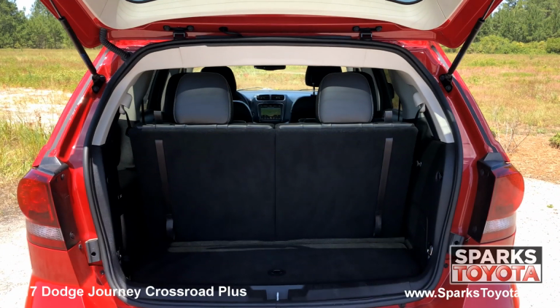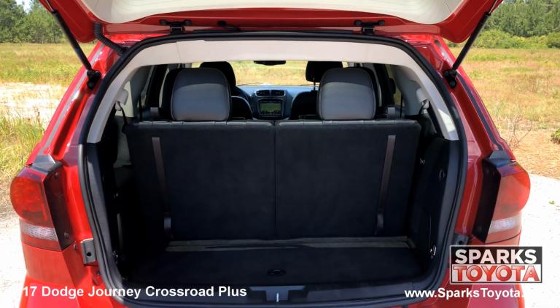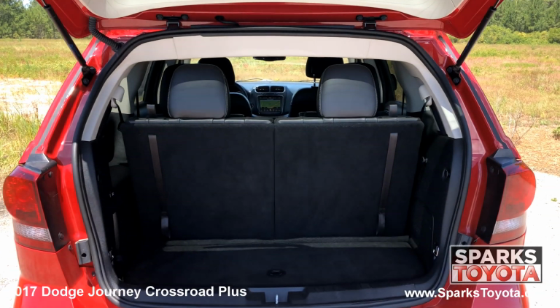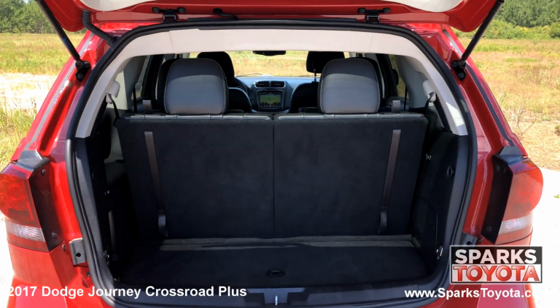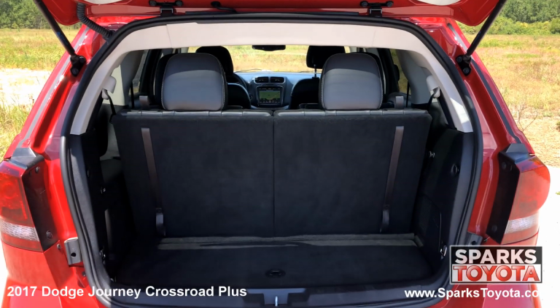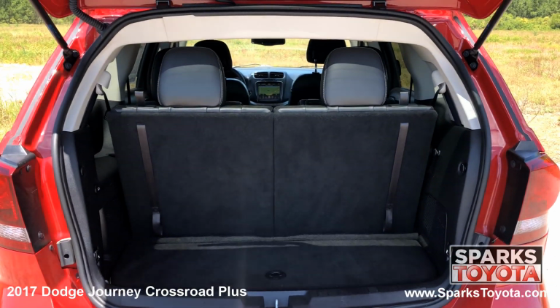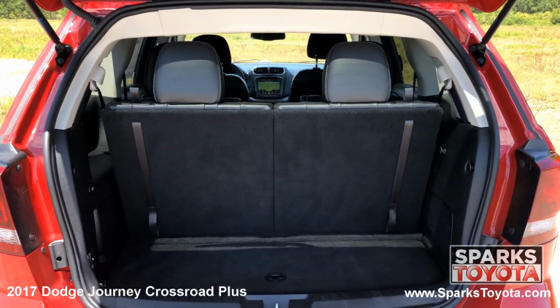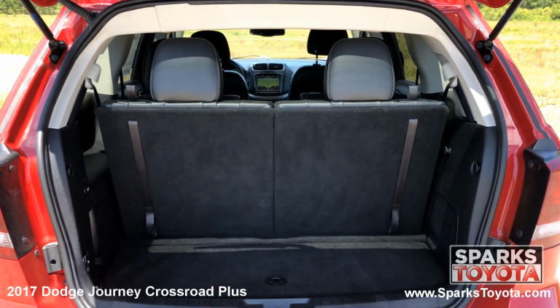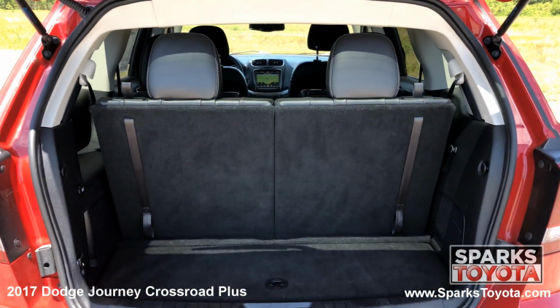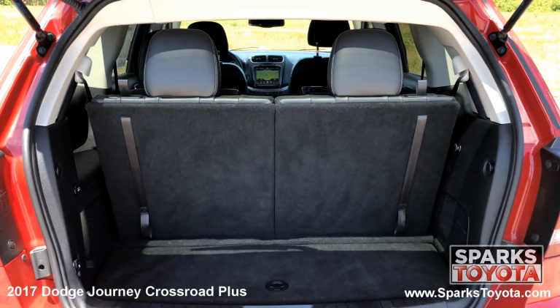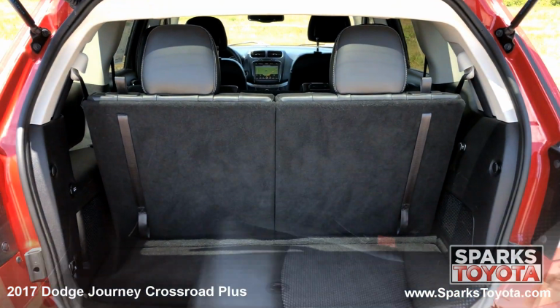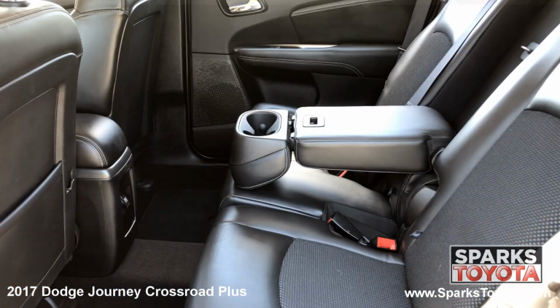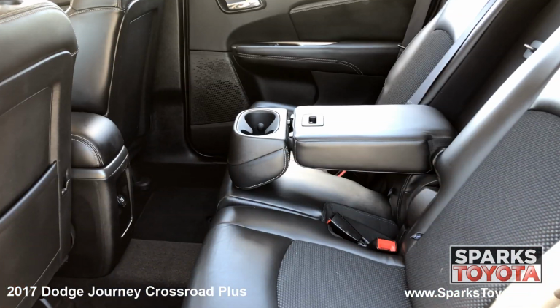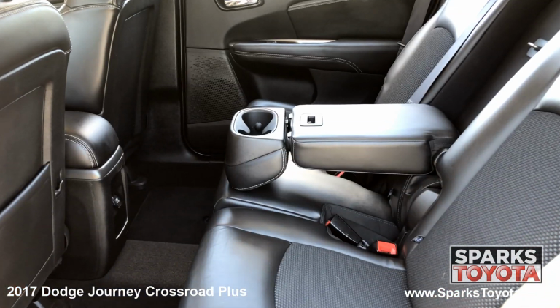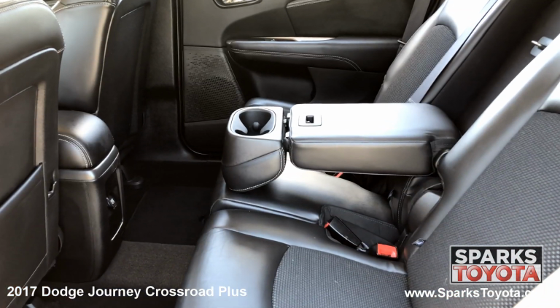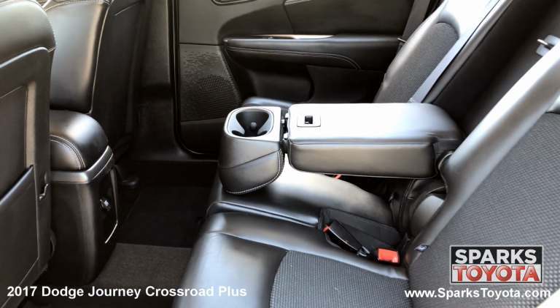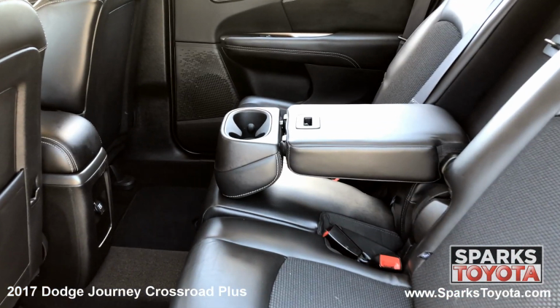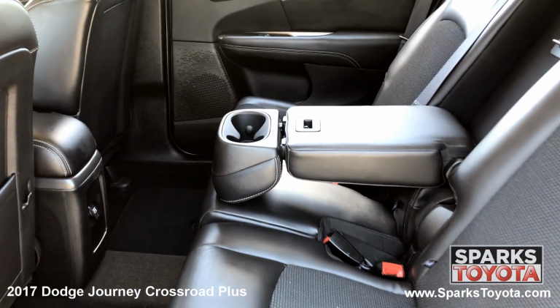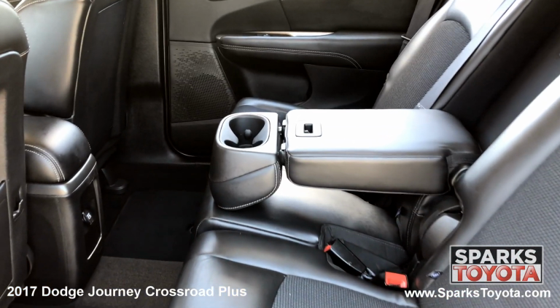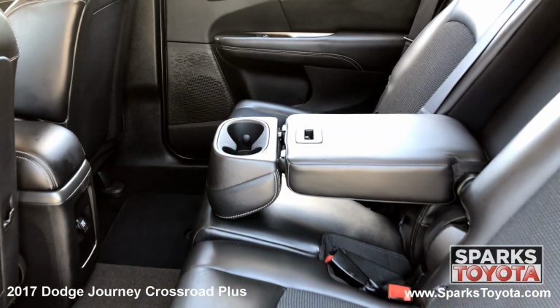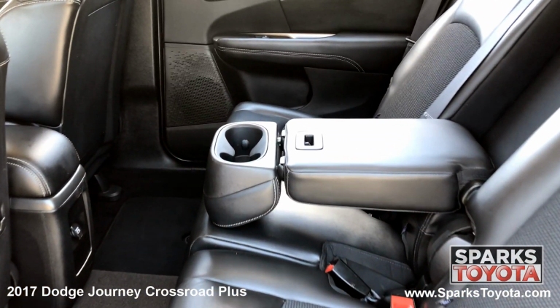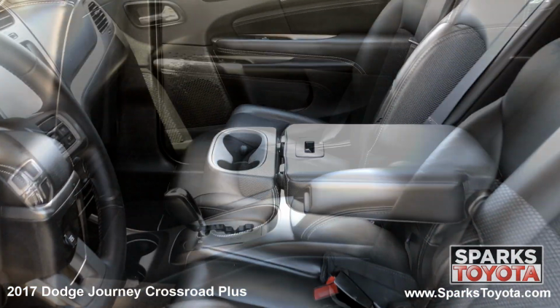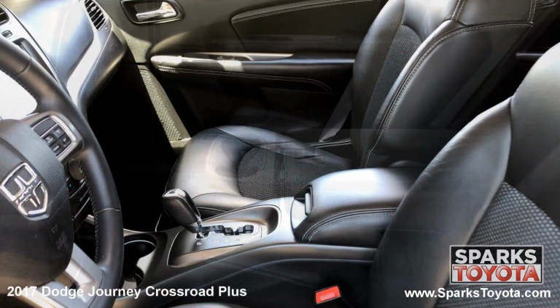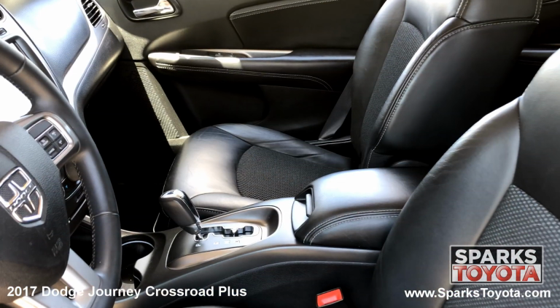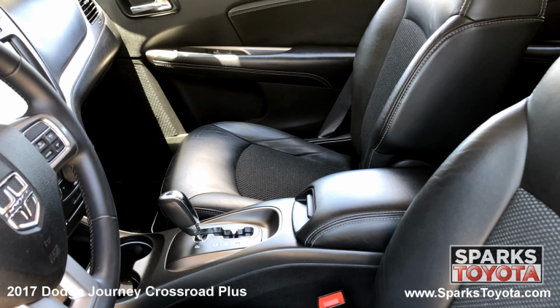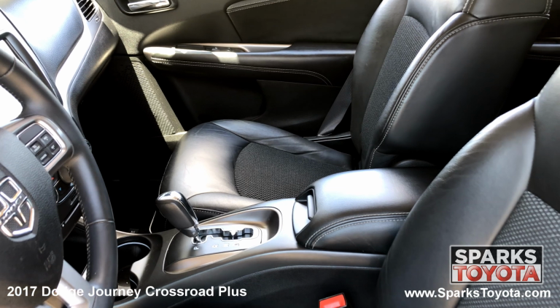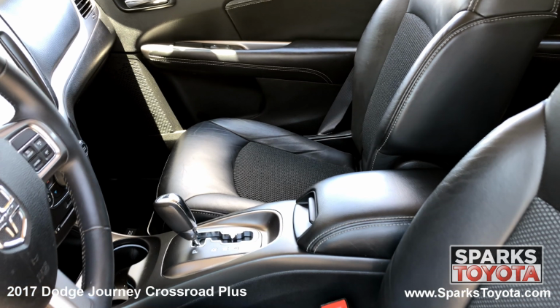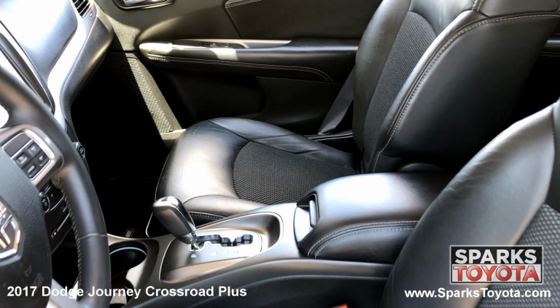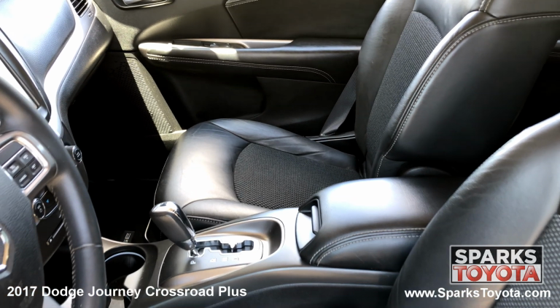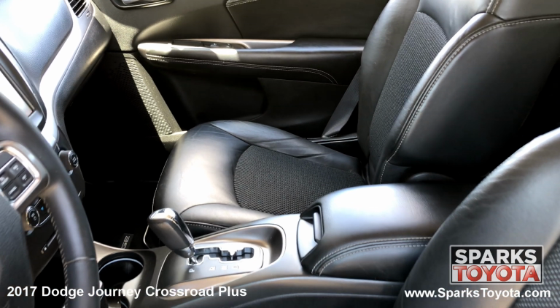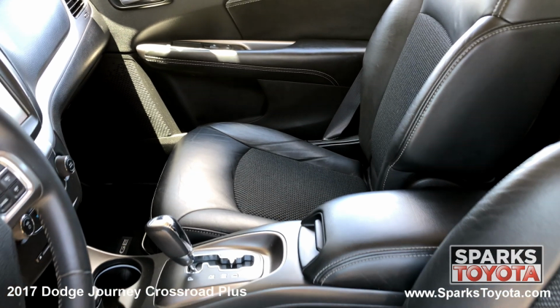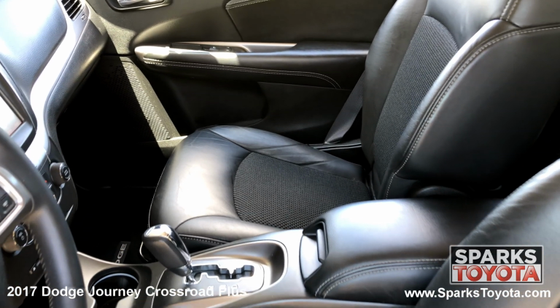Inside, there's a spacious cargo area with a third-row seat, a comfortable second row with cup holders, and front-row adjustable leather seating.